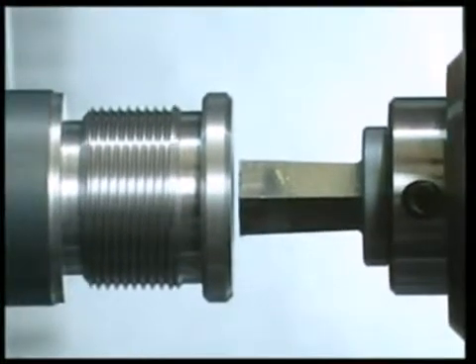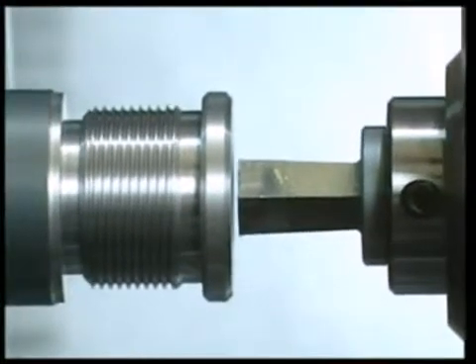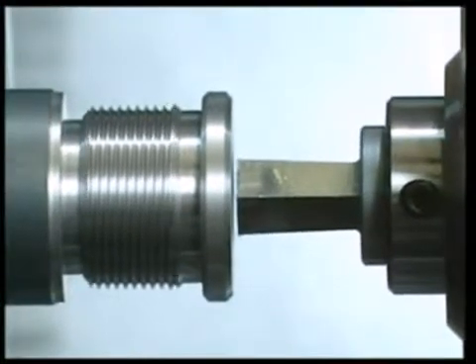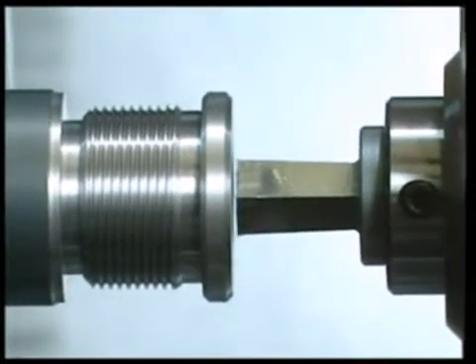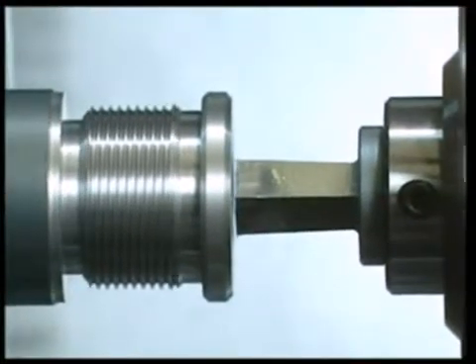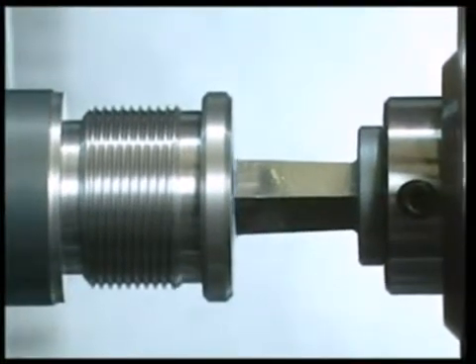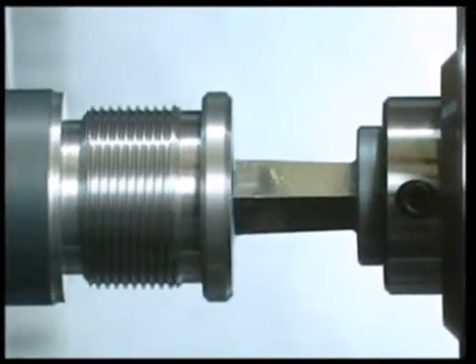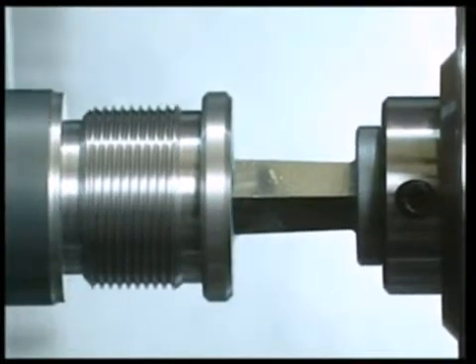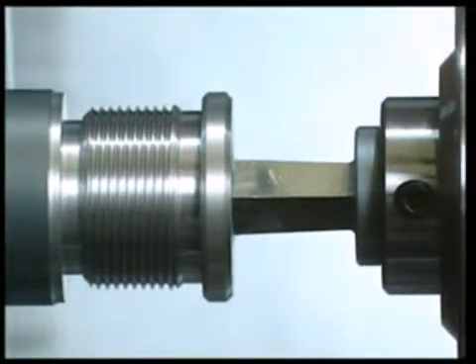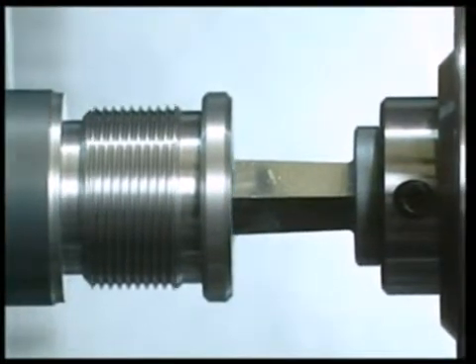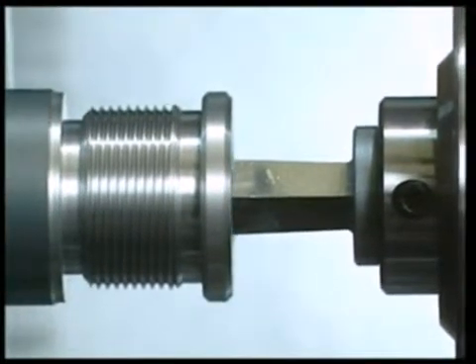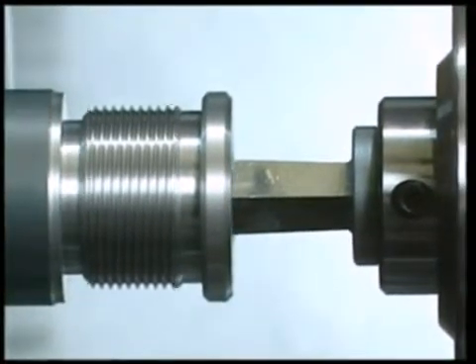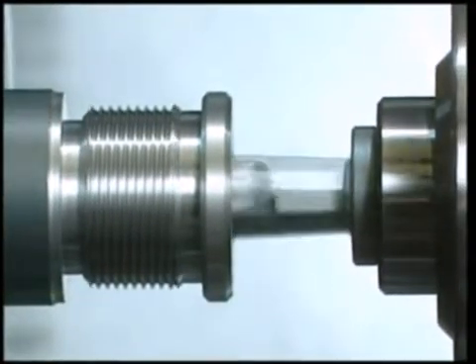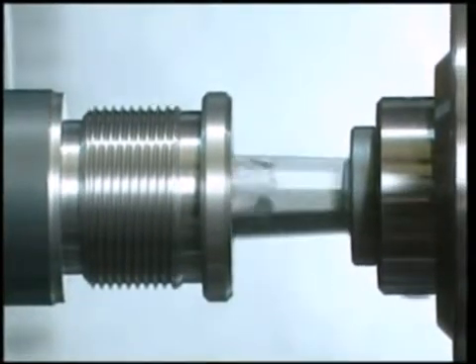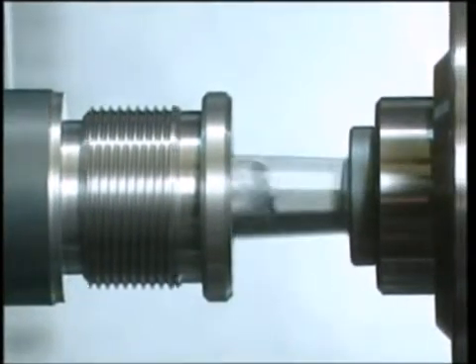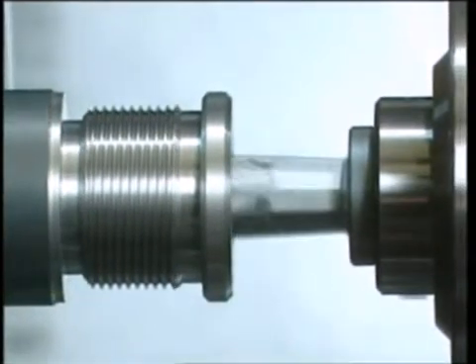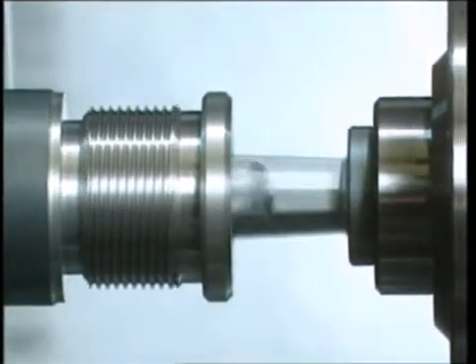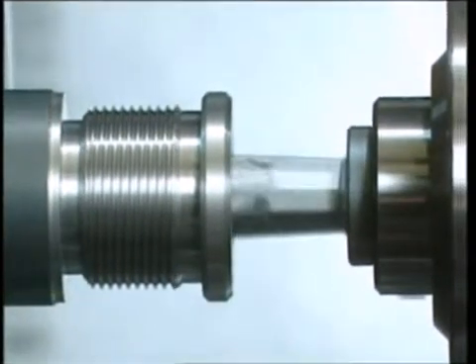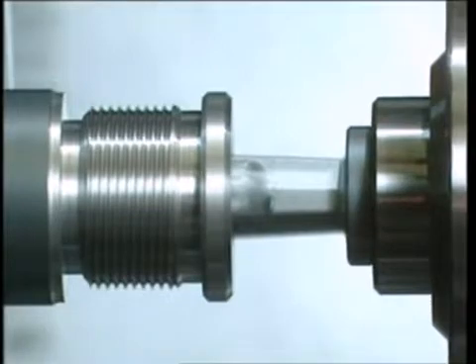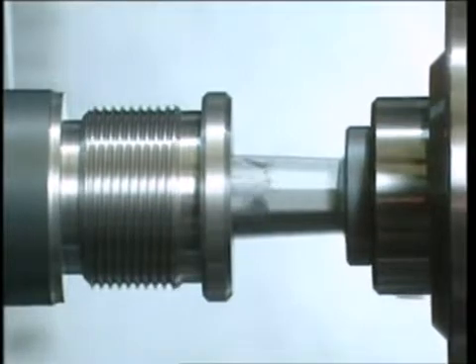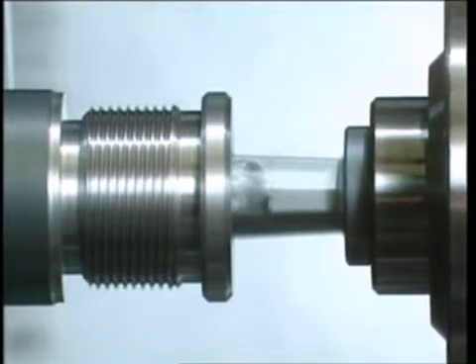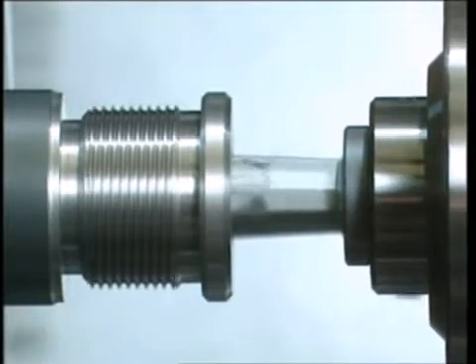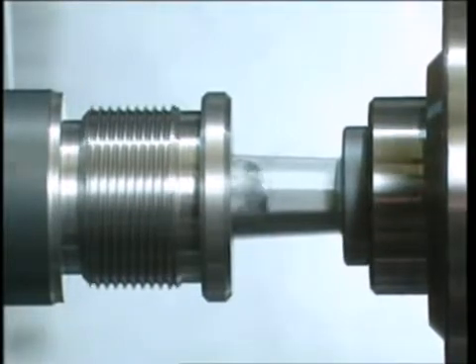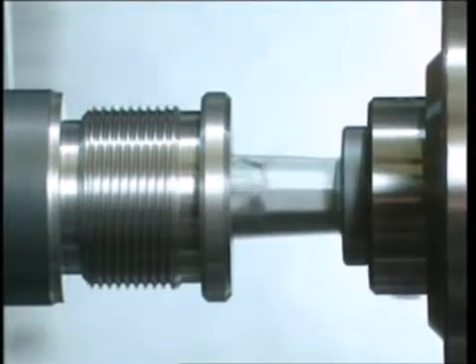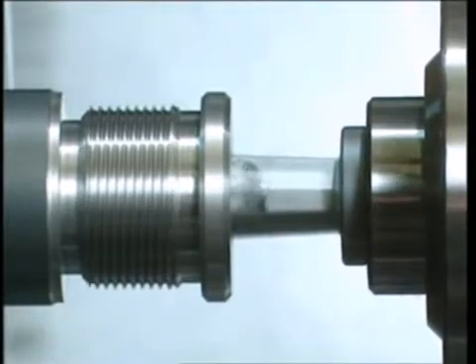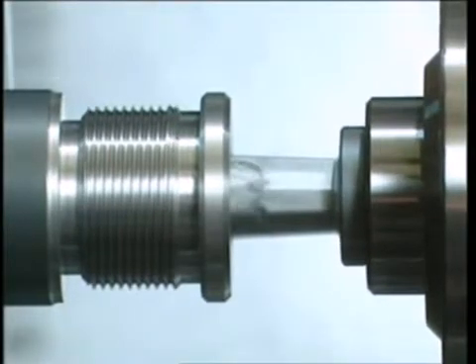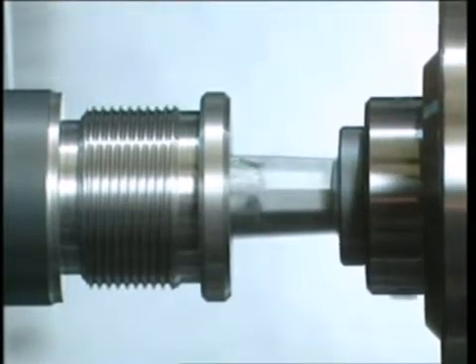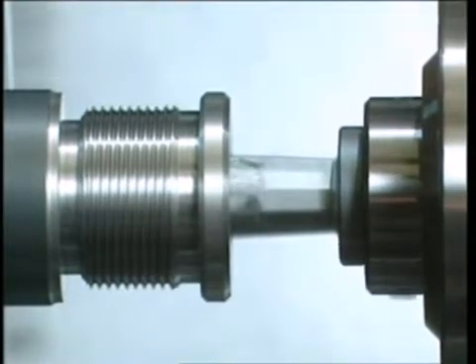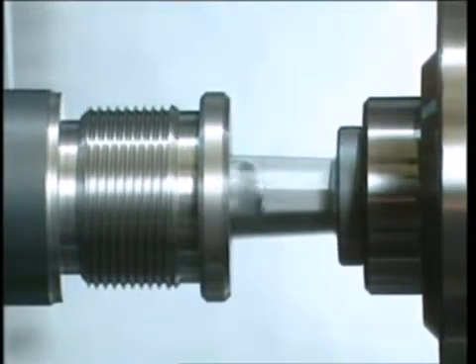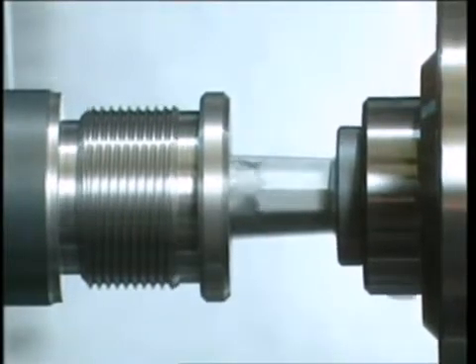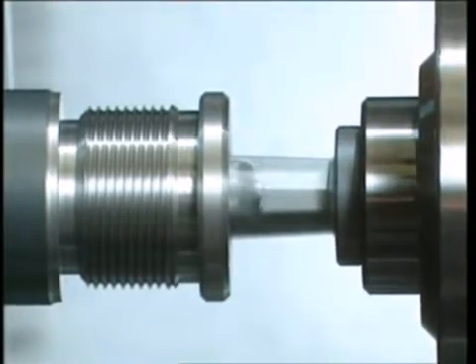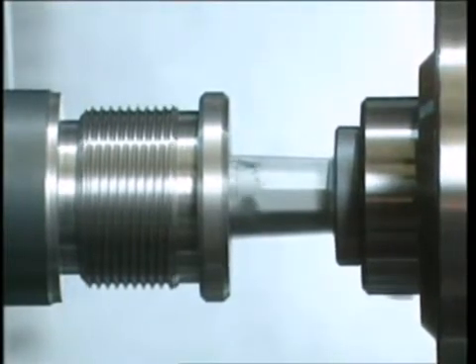At the instant the broach comes into contact with the pre-broach hole, broaching starts.